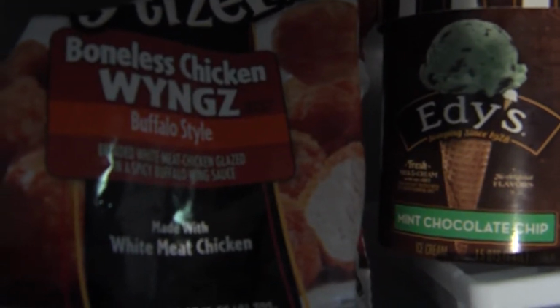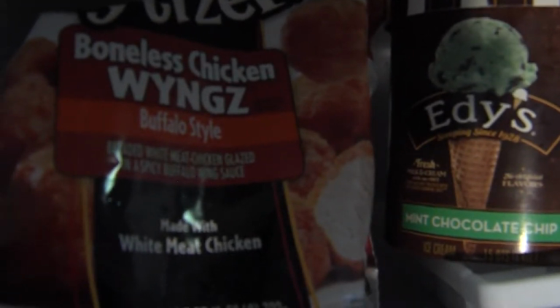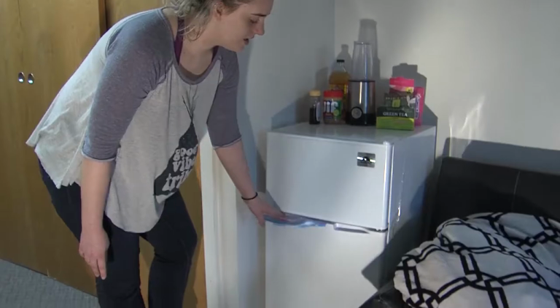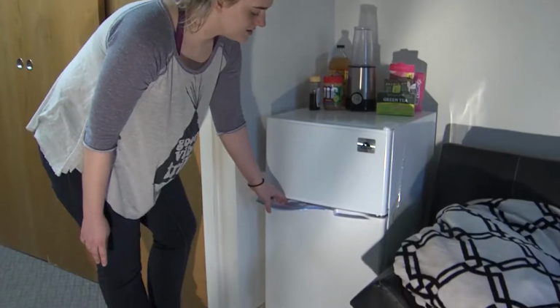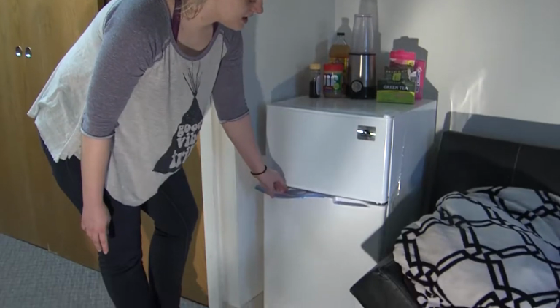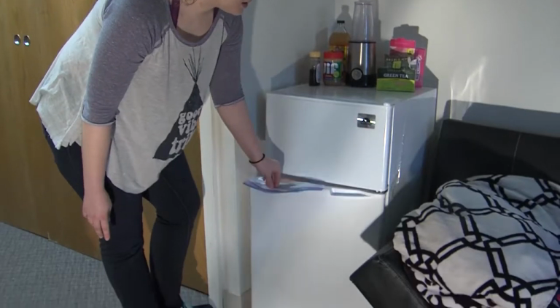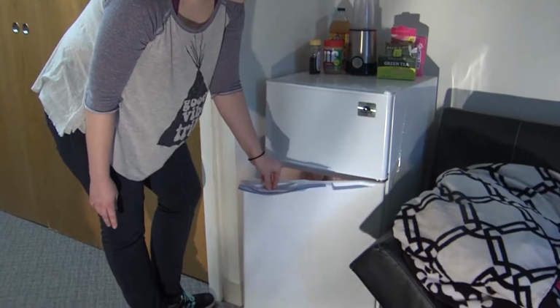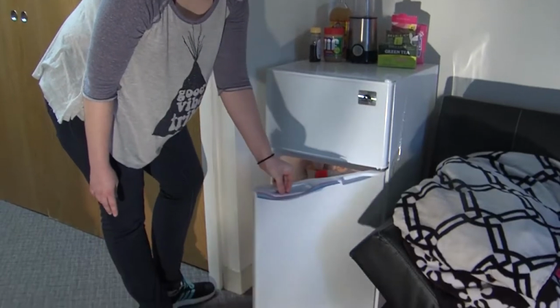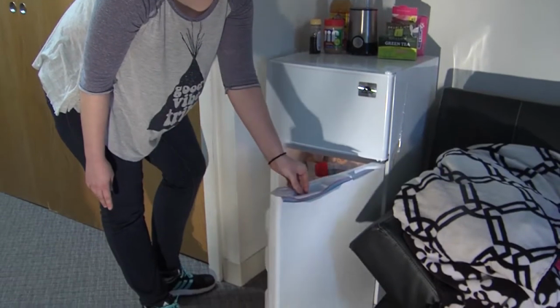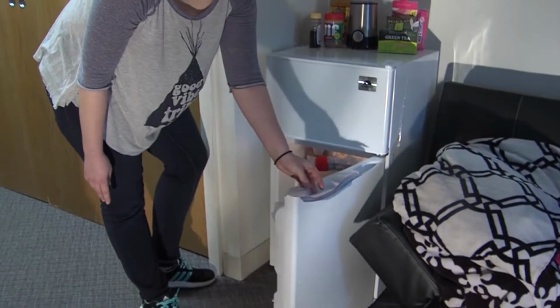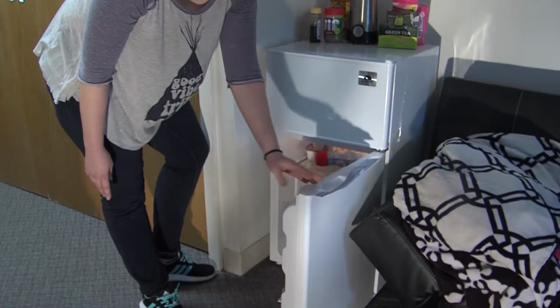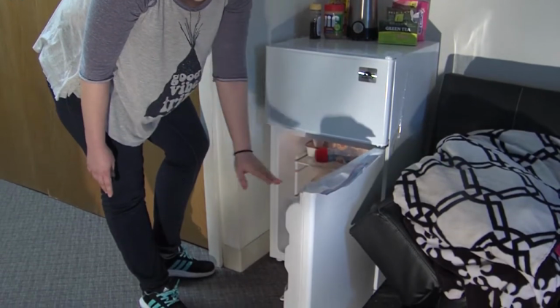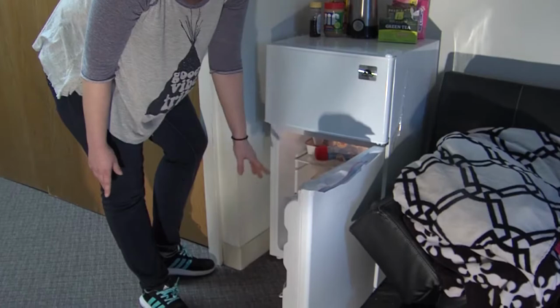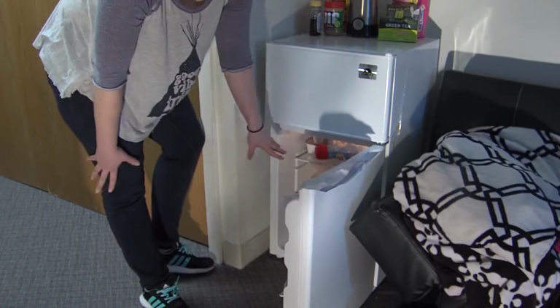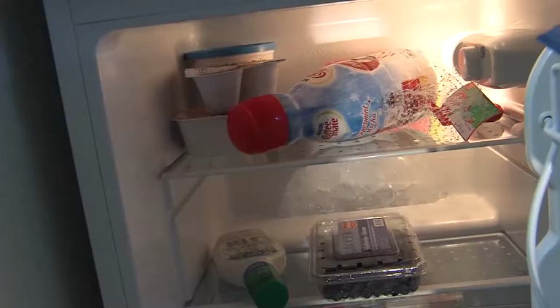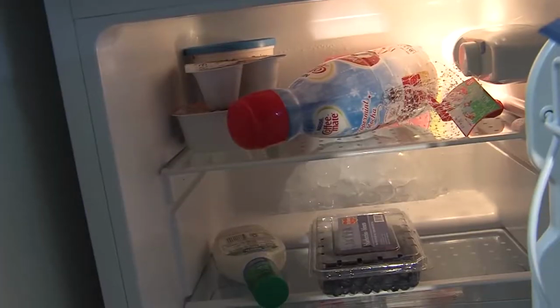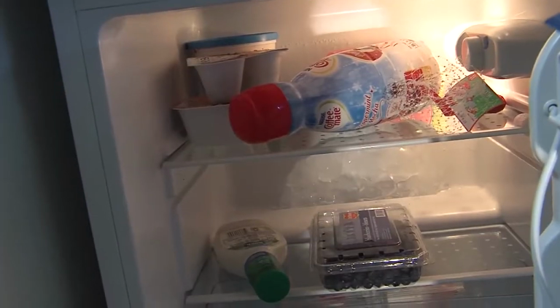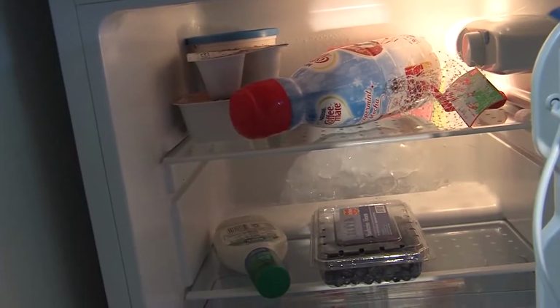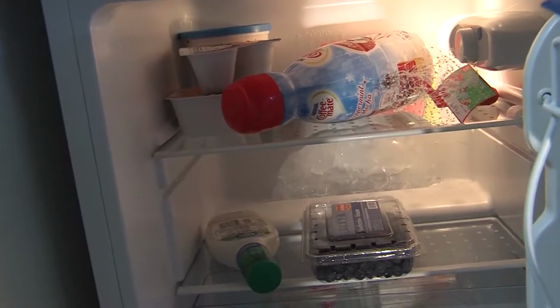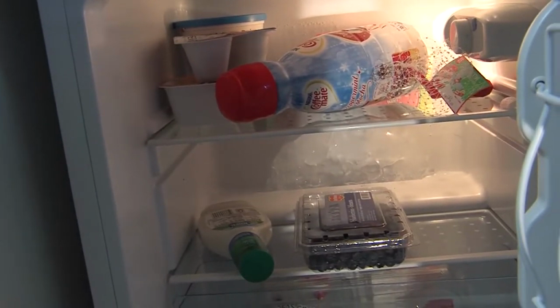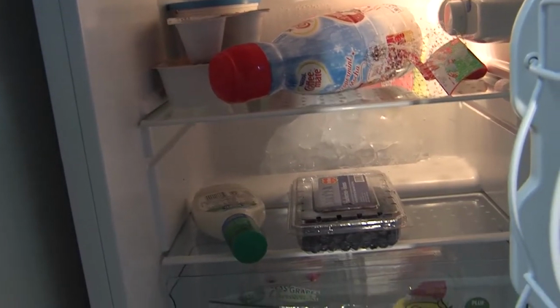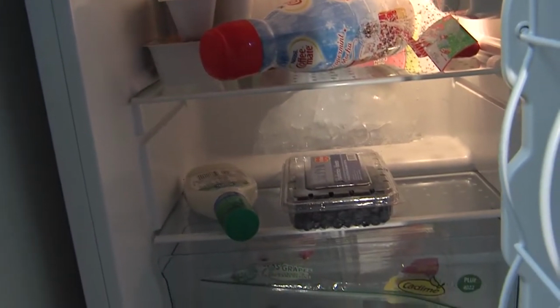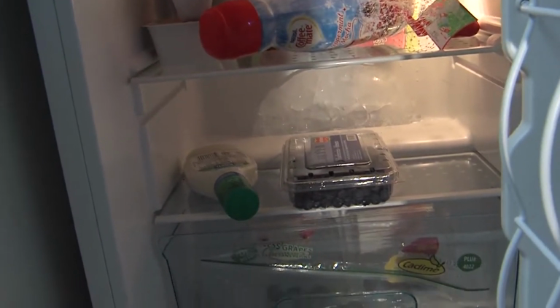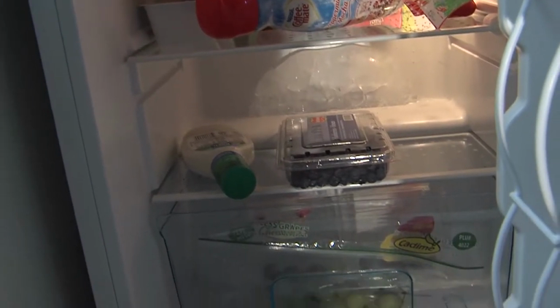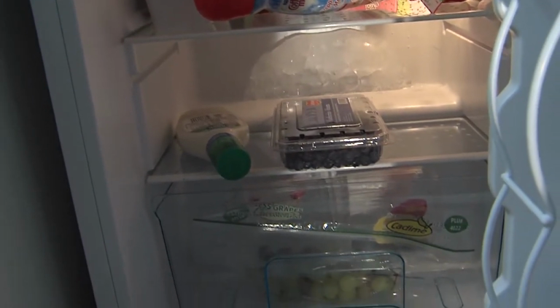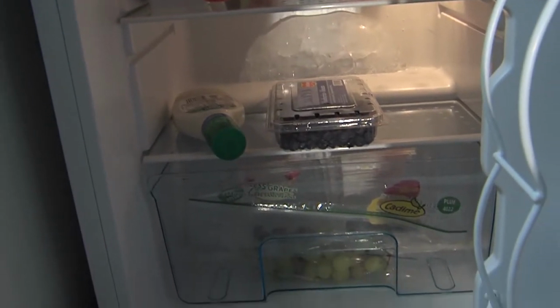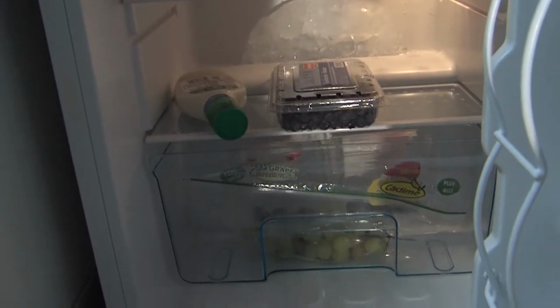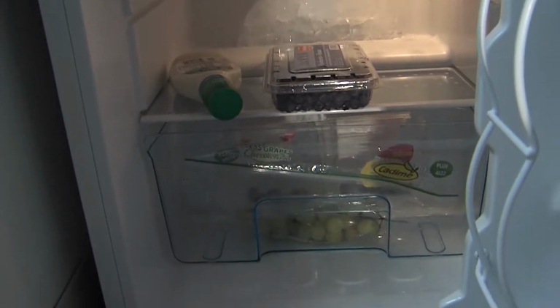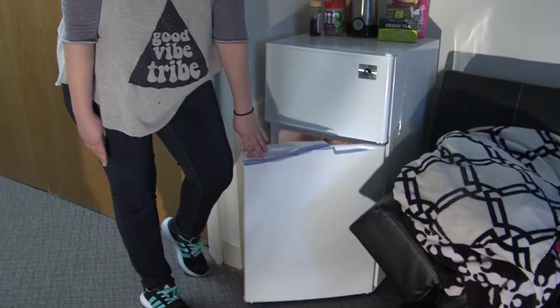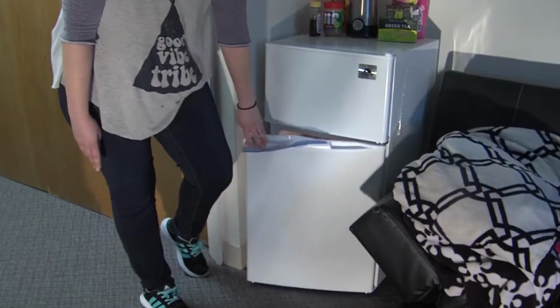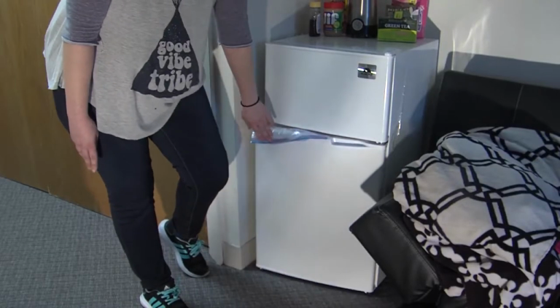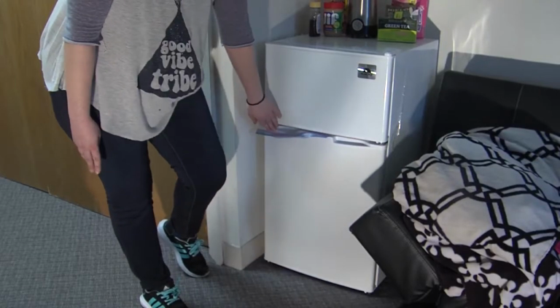And then inside my fridge I have of course you know fruit, yogurt, and then coffee creamer because I can't live without my coffee.